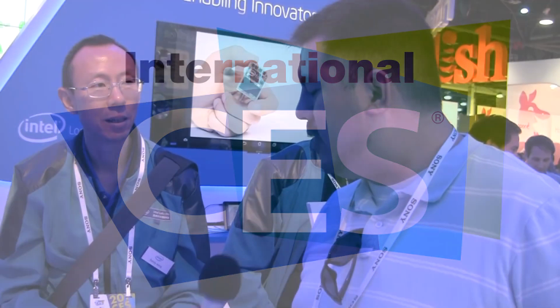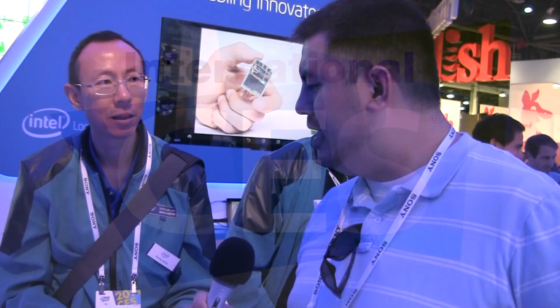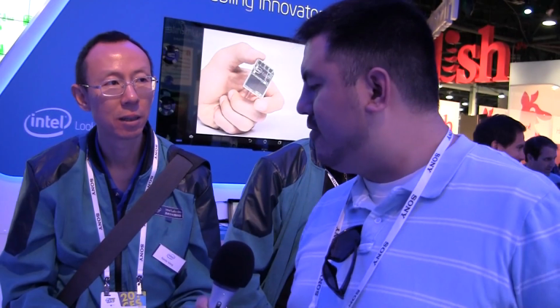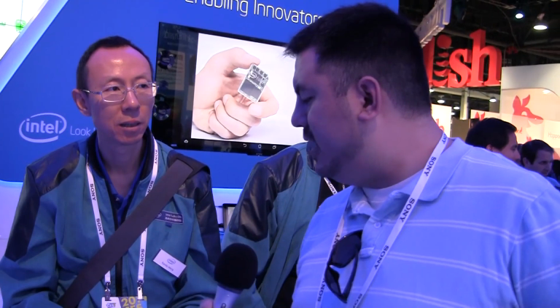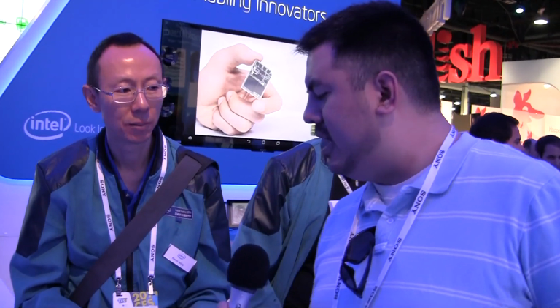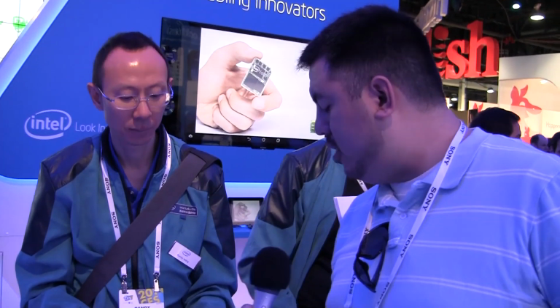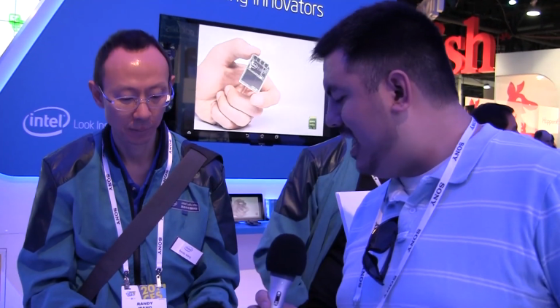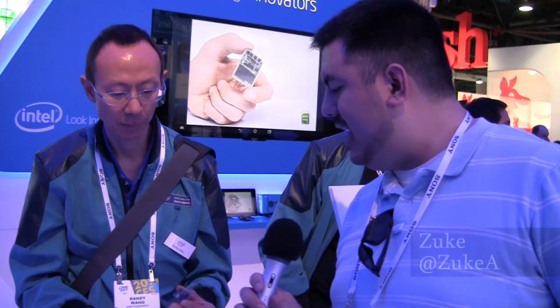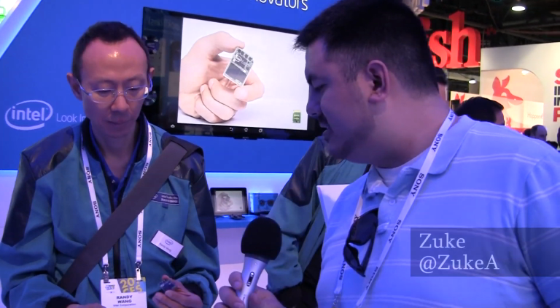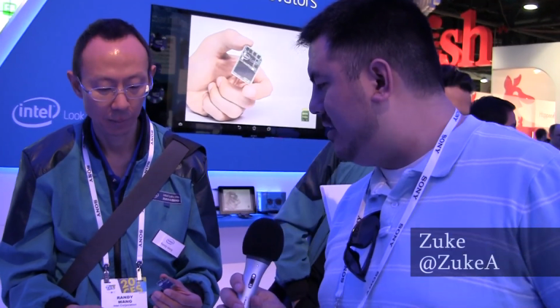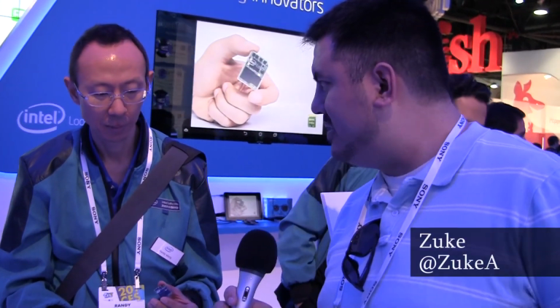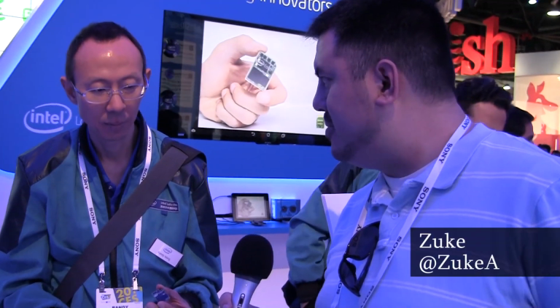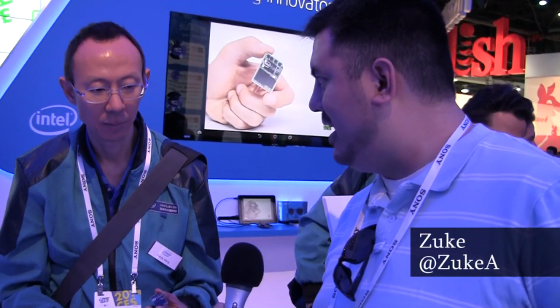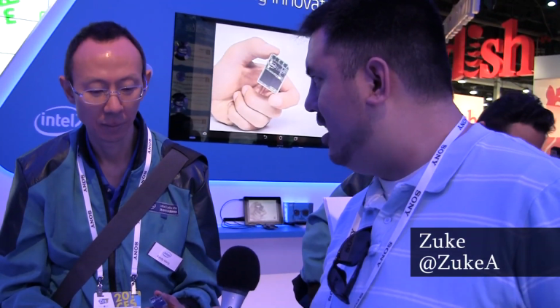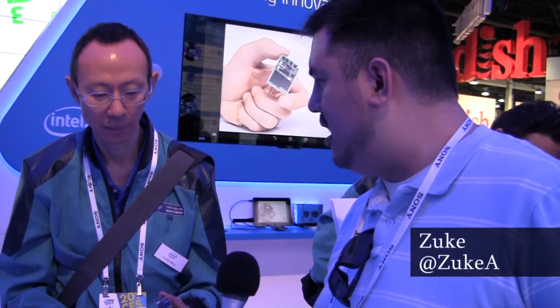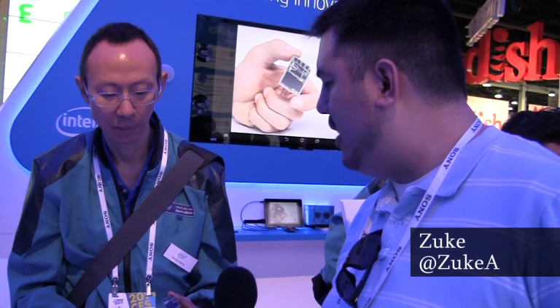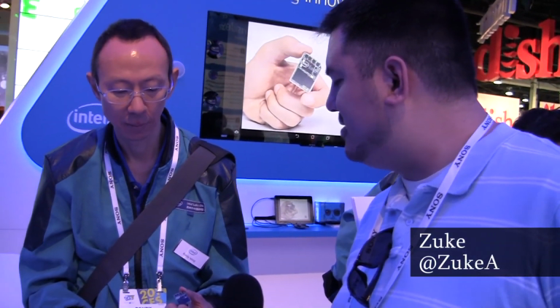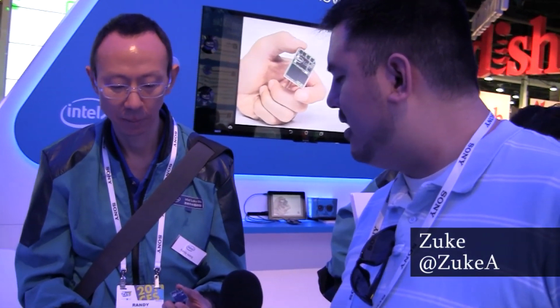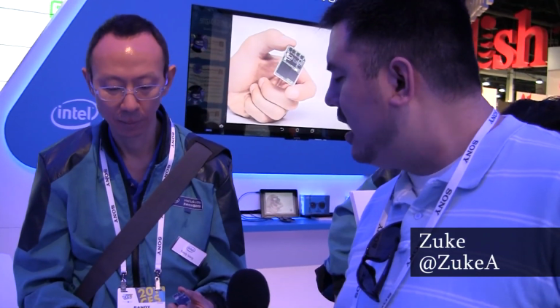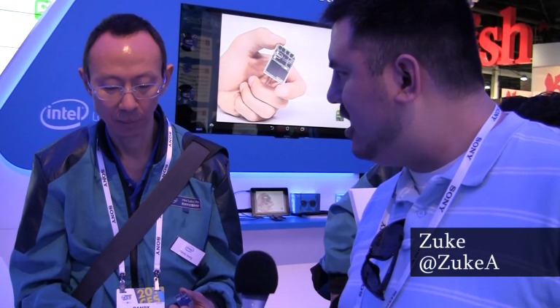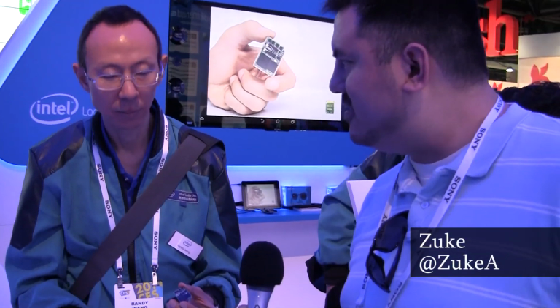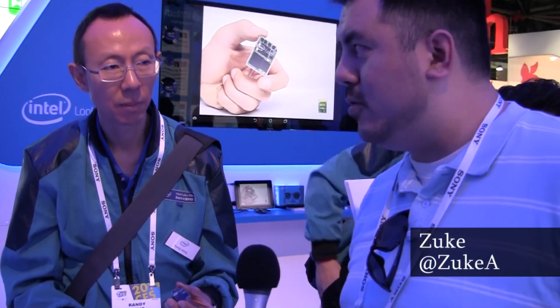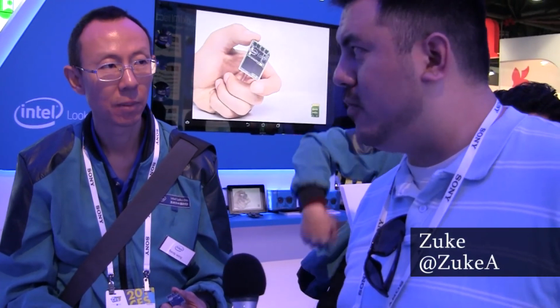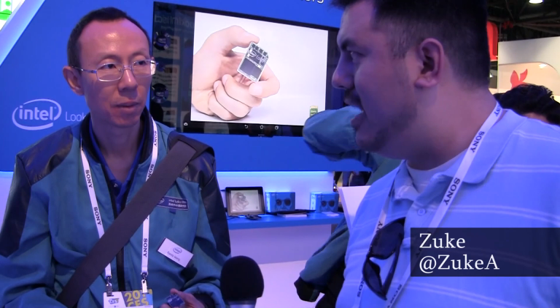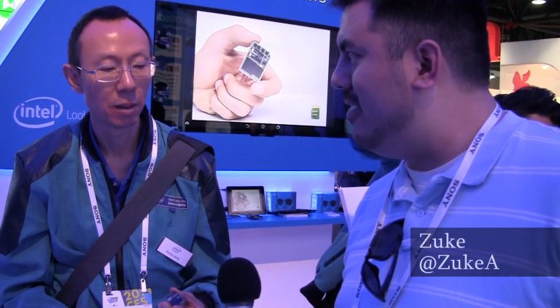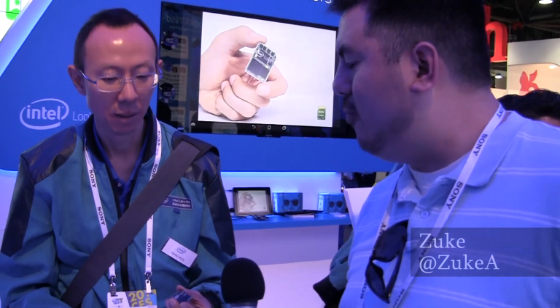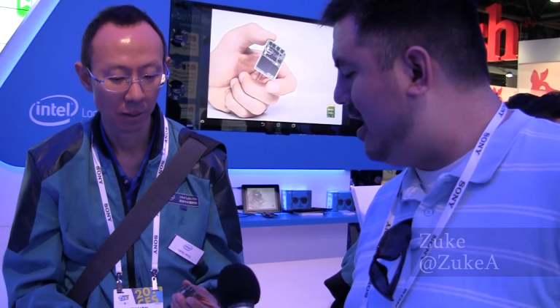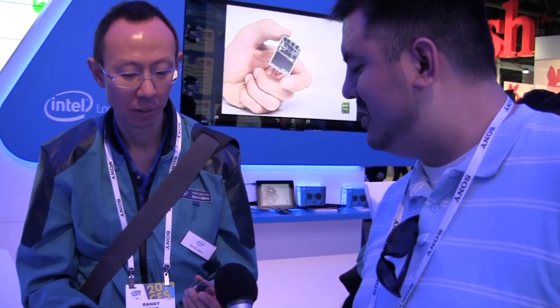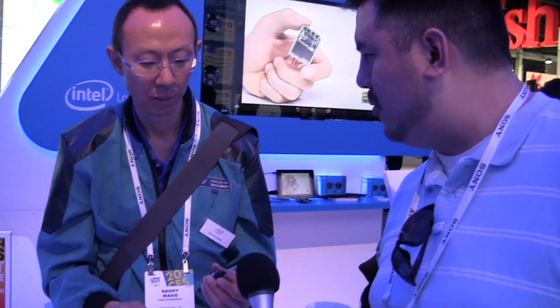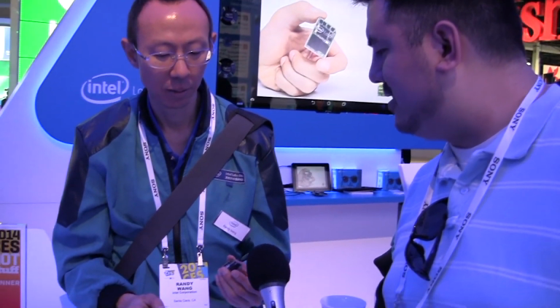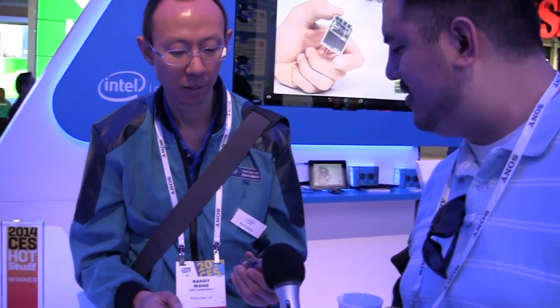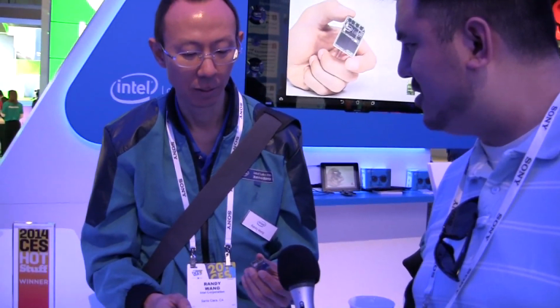Randy here from Intel looking at Edison. Now Edison's been making a lot of waves here. Can you give us a quick rundown of what Edison is and why it's the future?